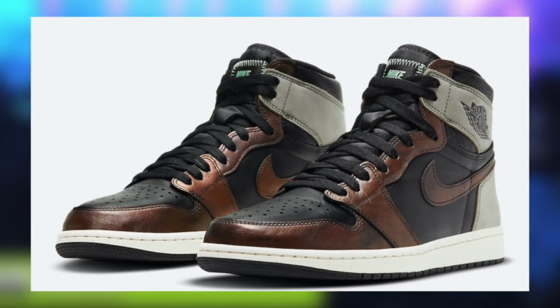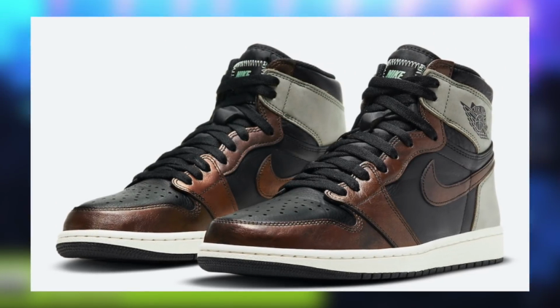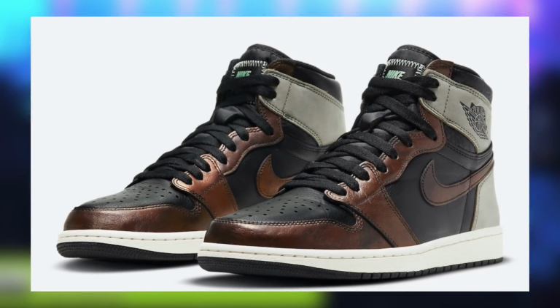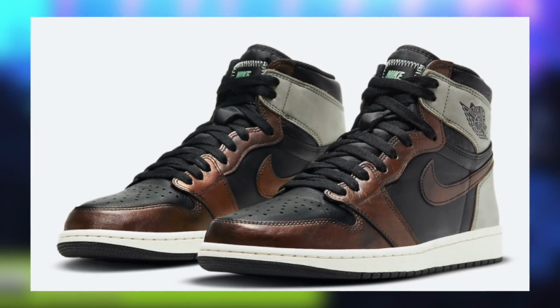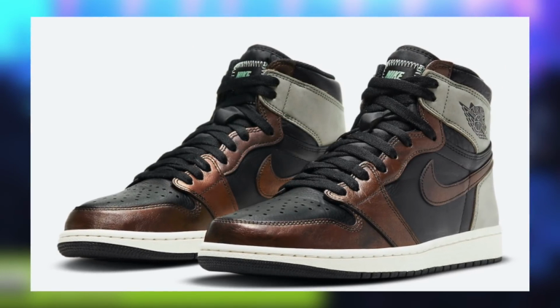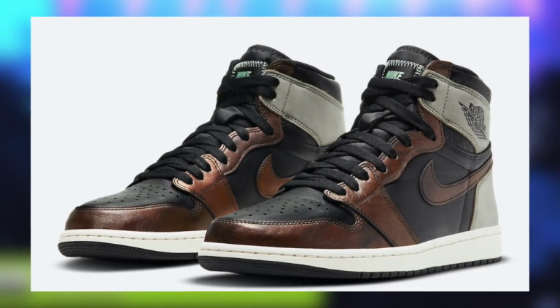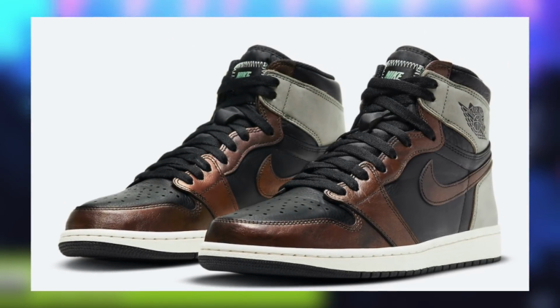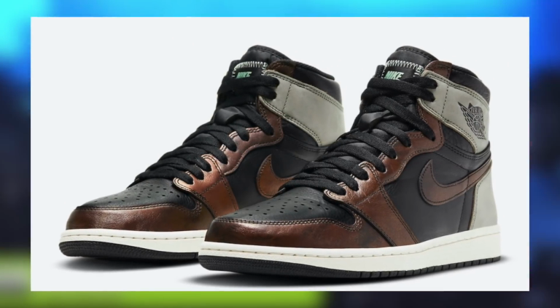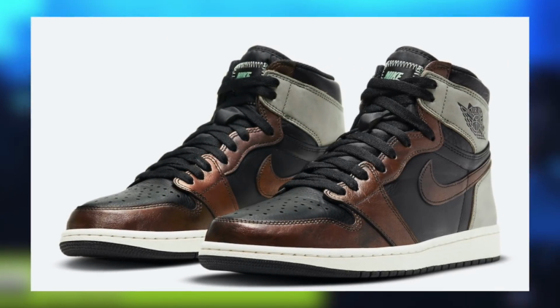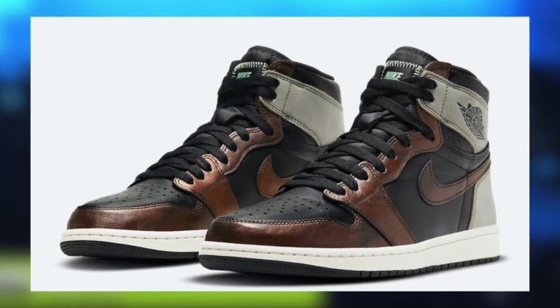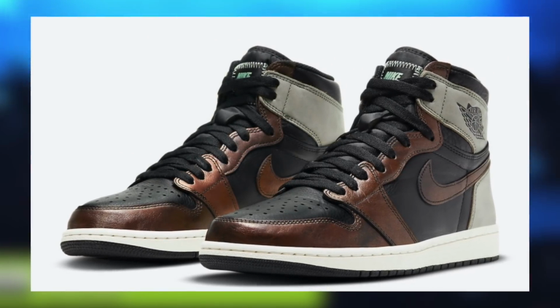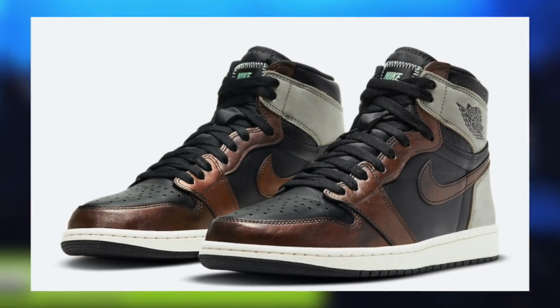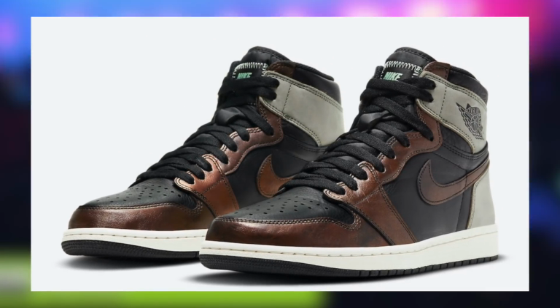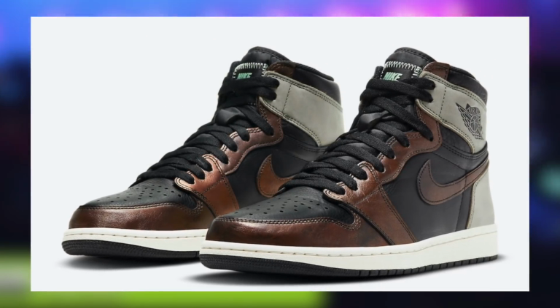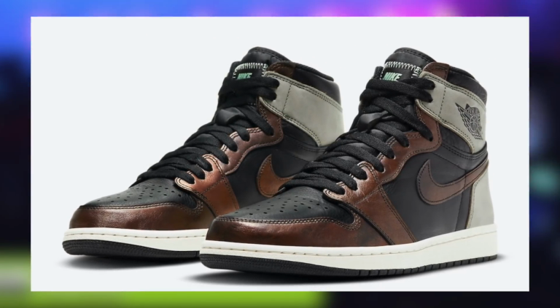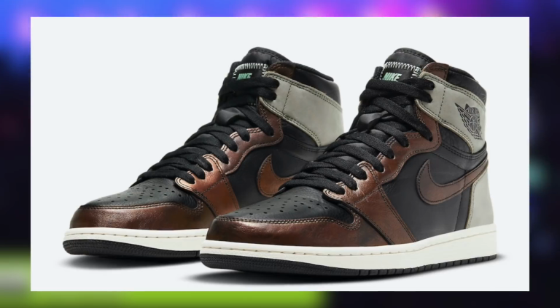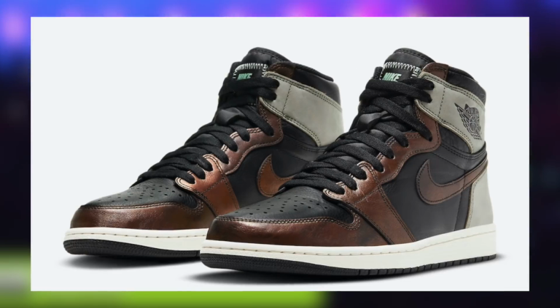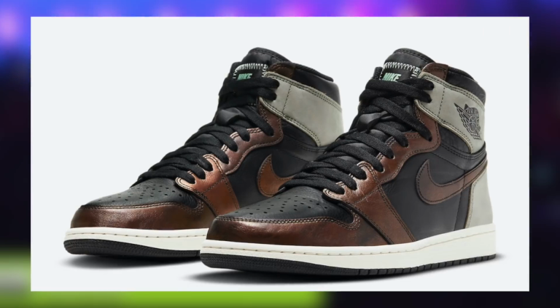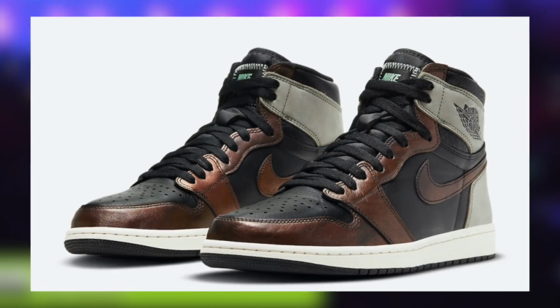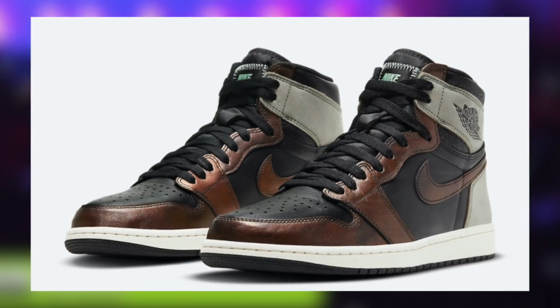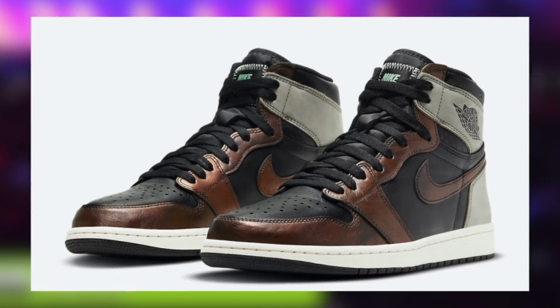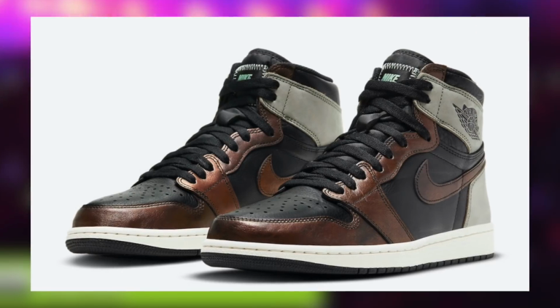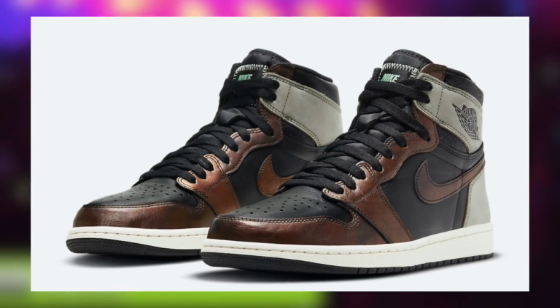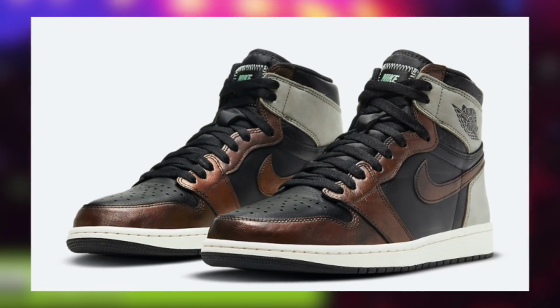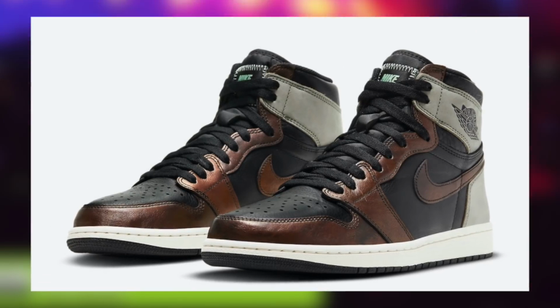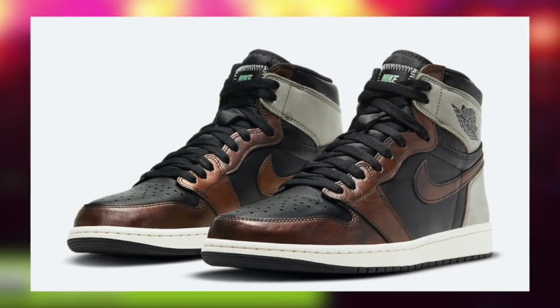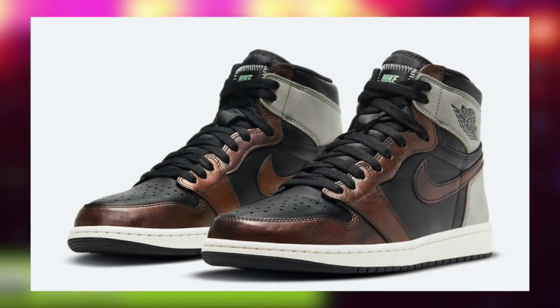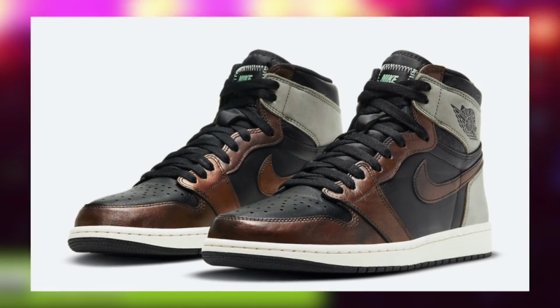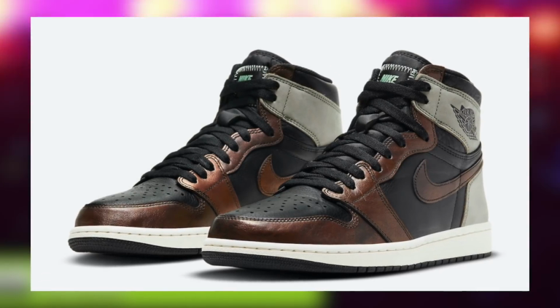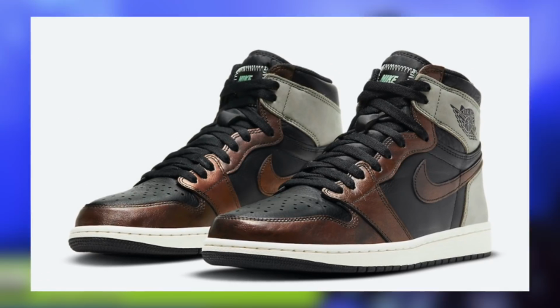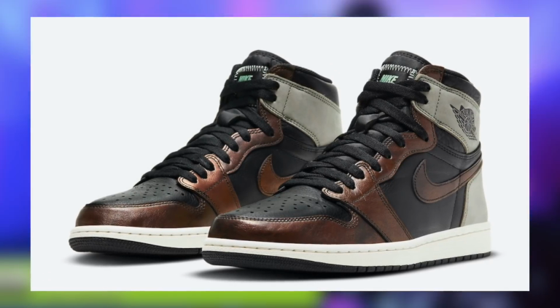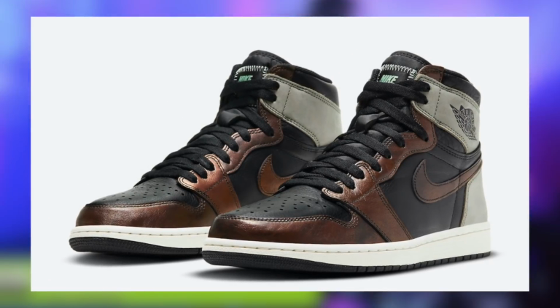Specifically, we will be discussing whether you should sell or hold the Jordan 1 Patina and why that is.